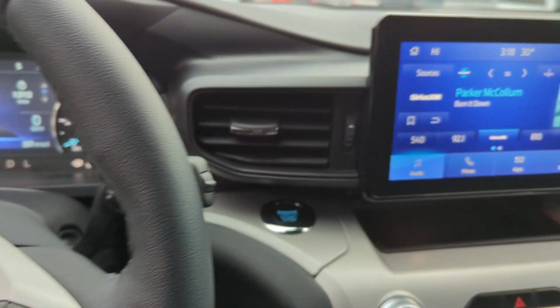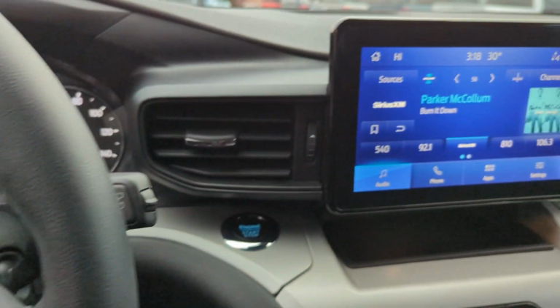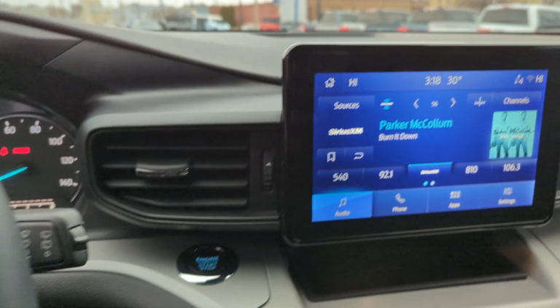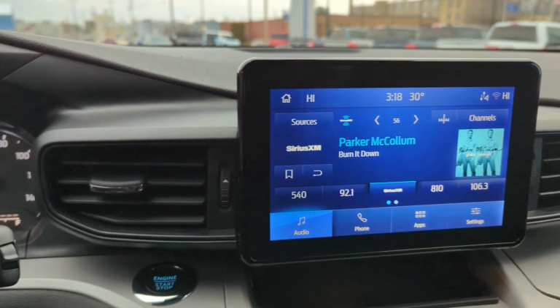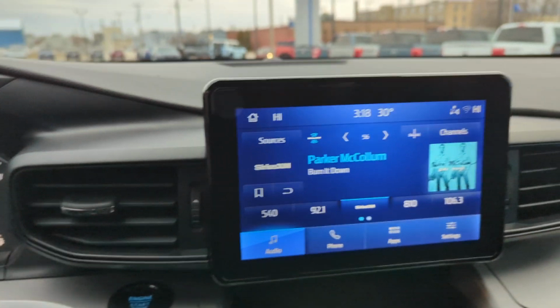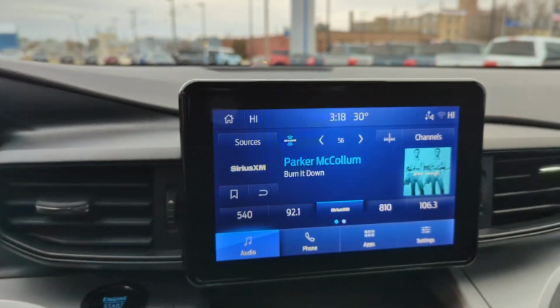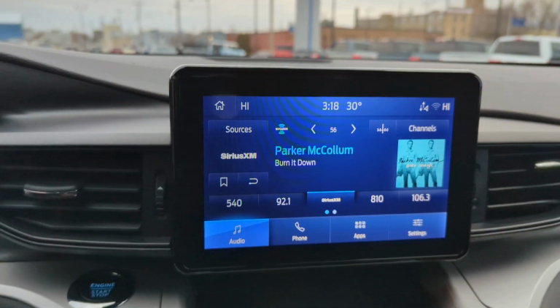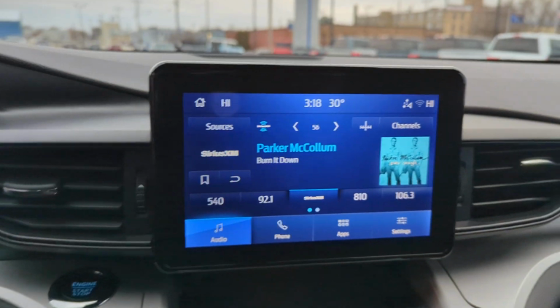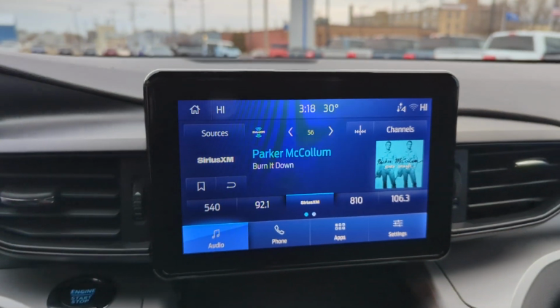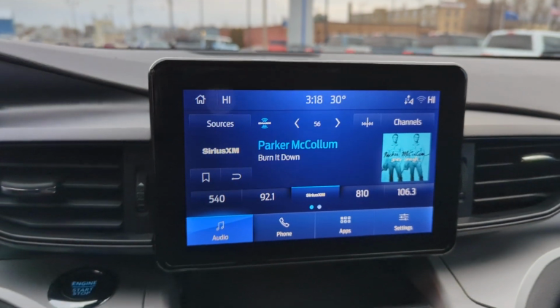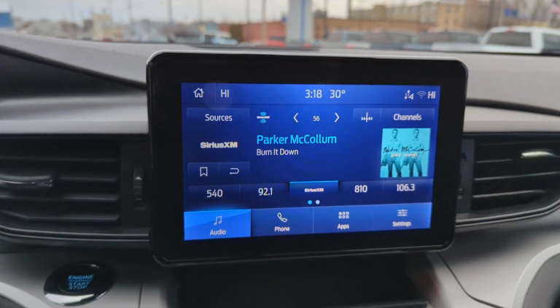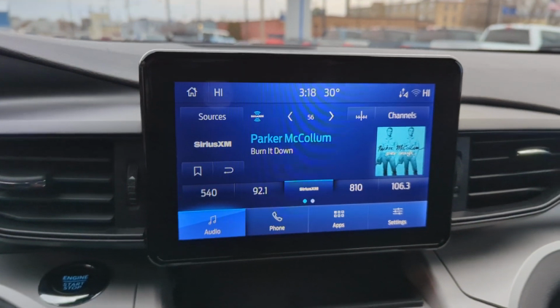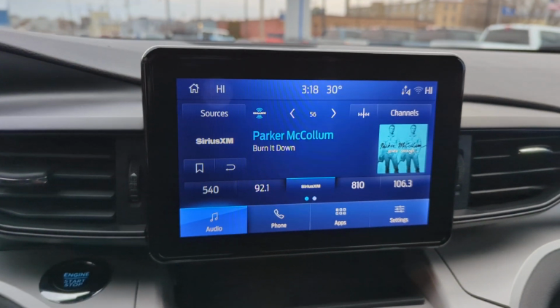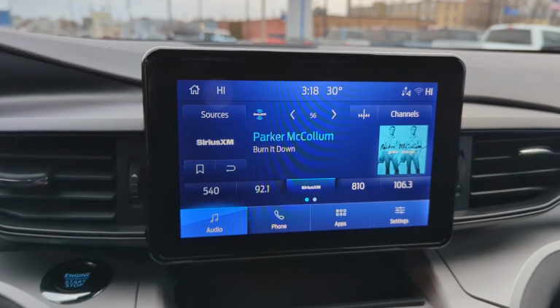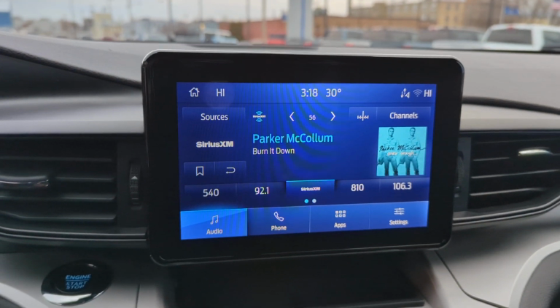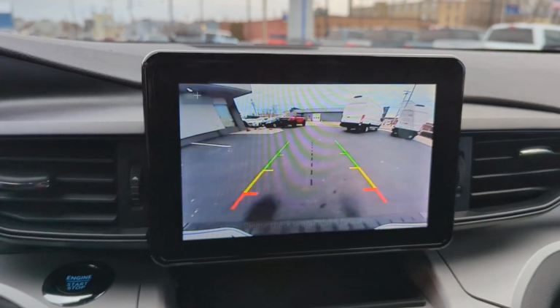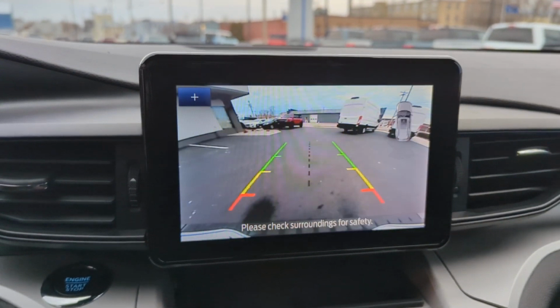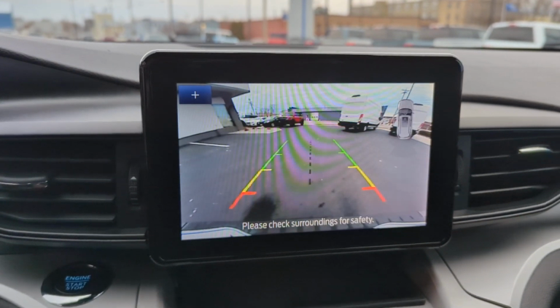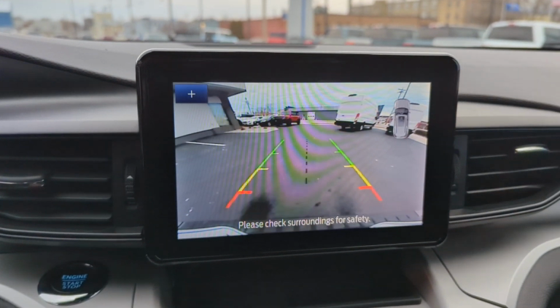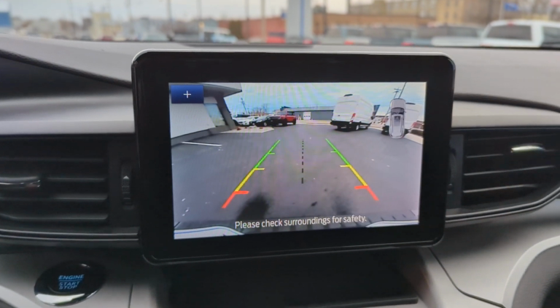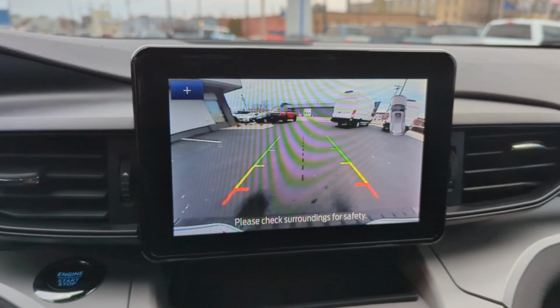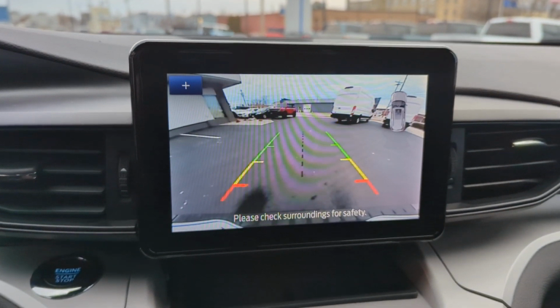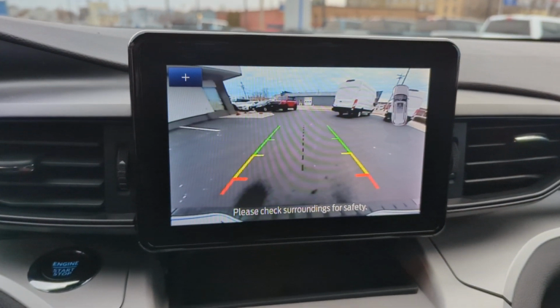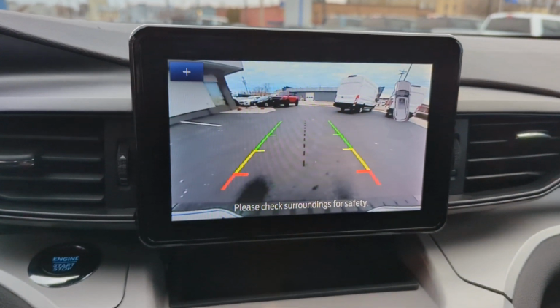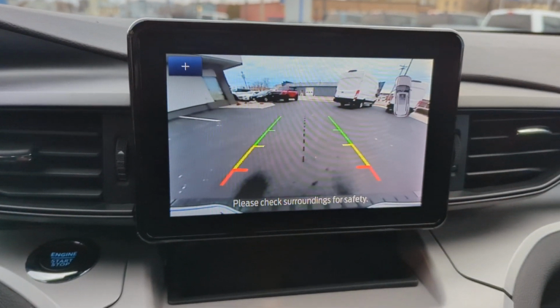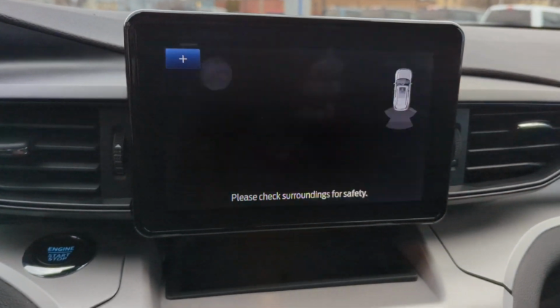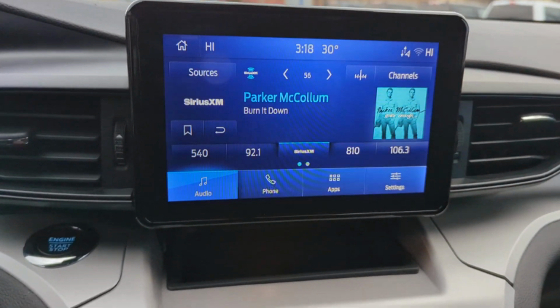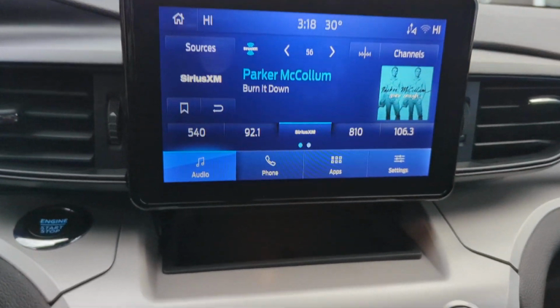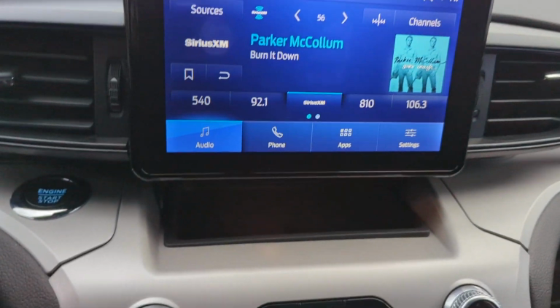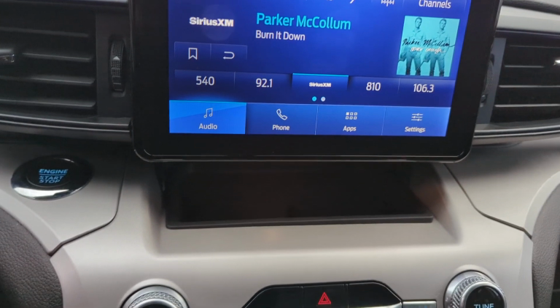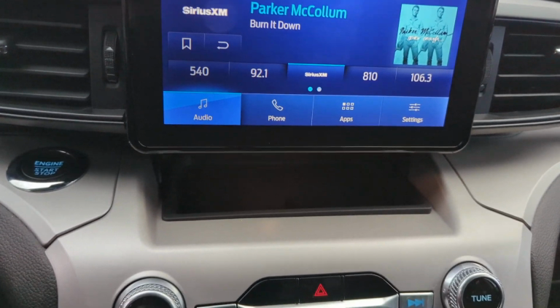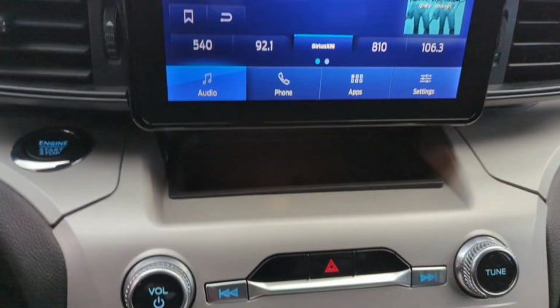Remote engine start, power passenger seat, keyless start, four-wheel drive, satellite radio.